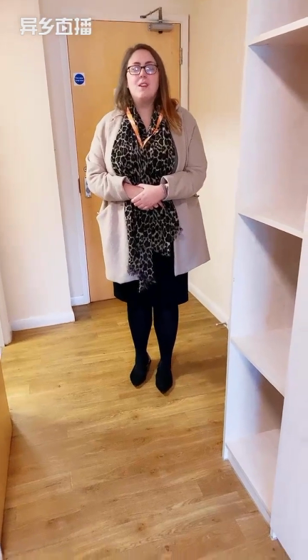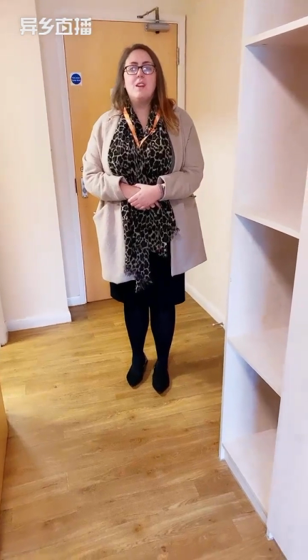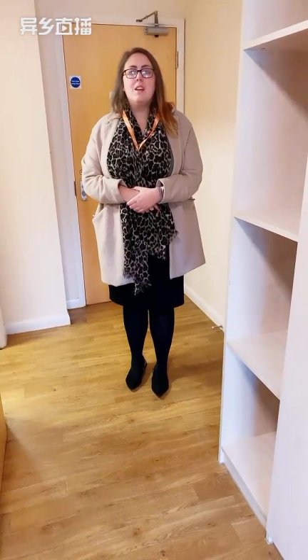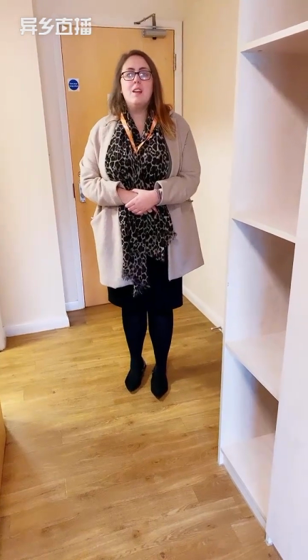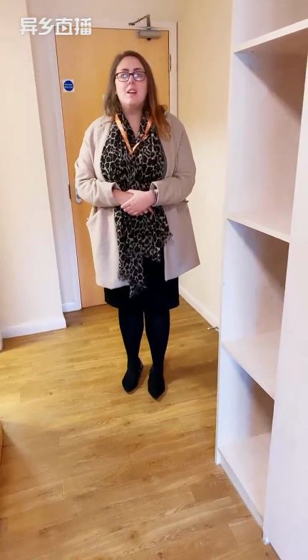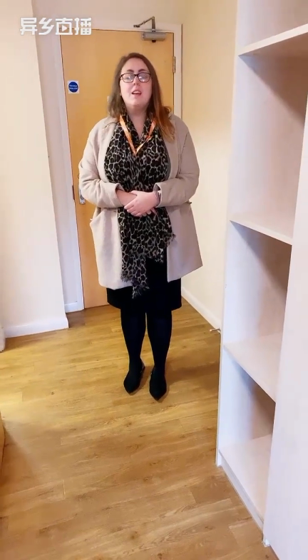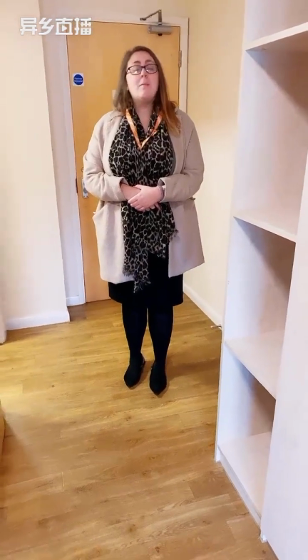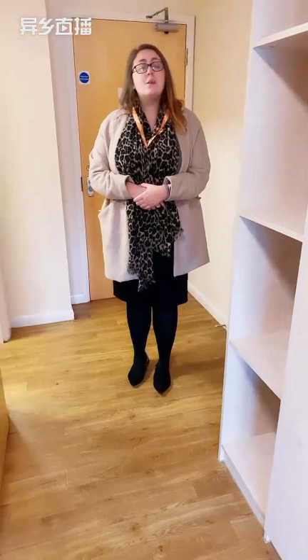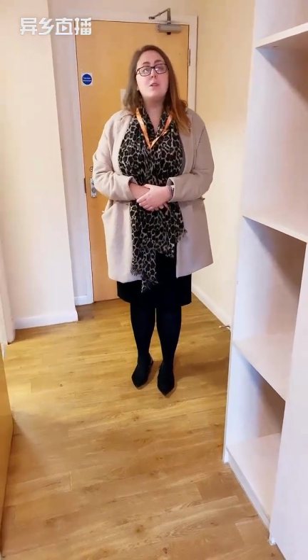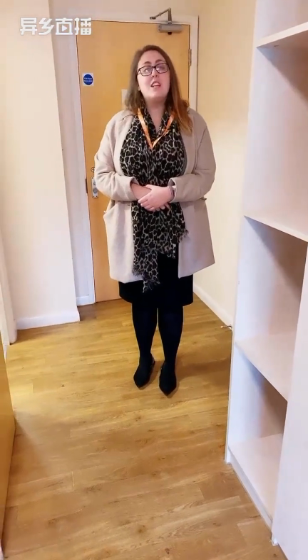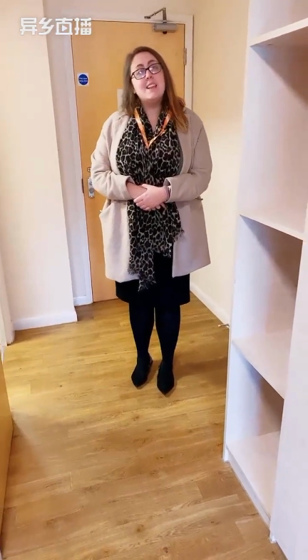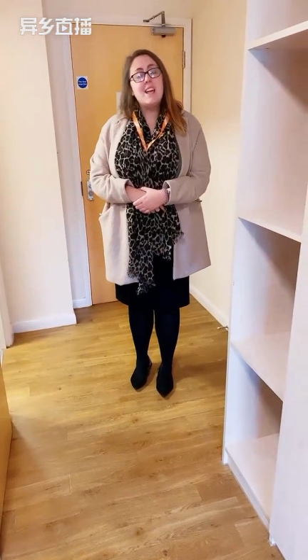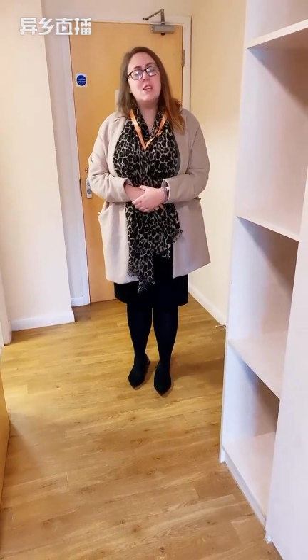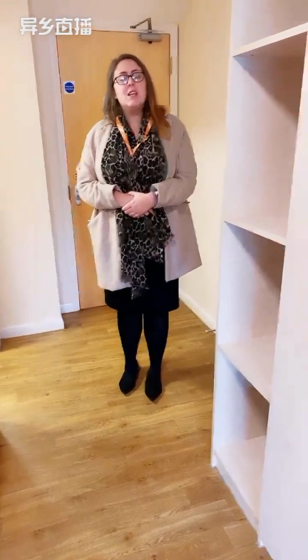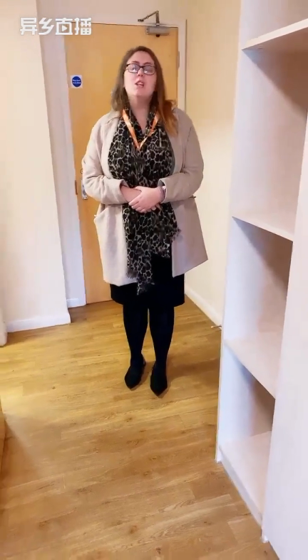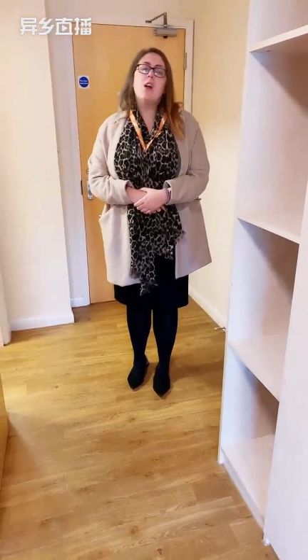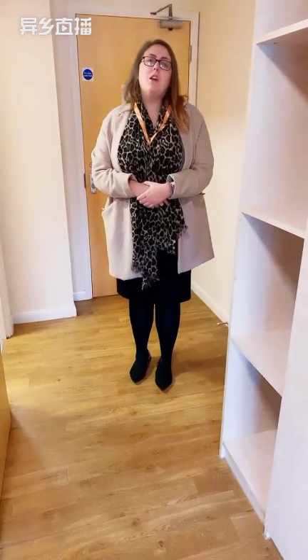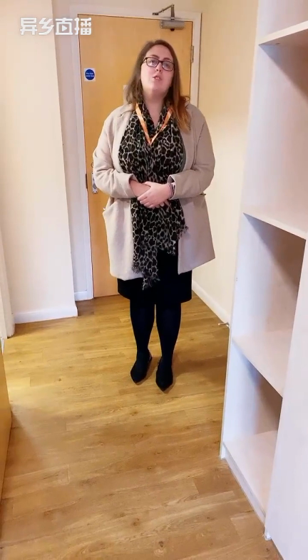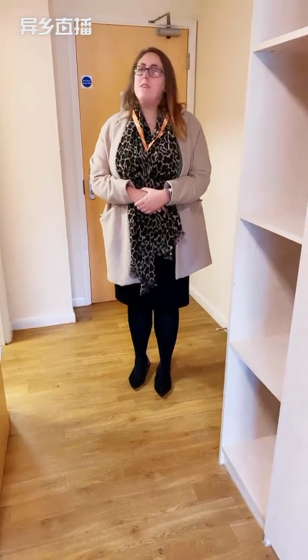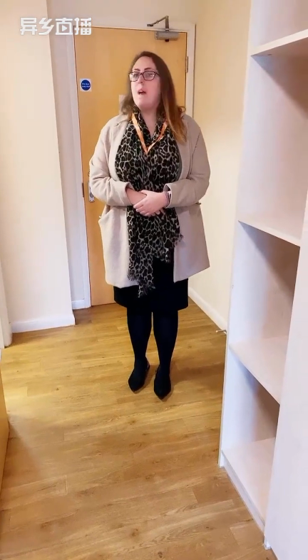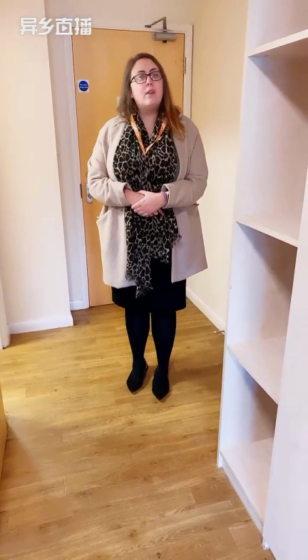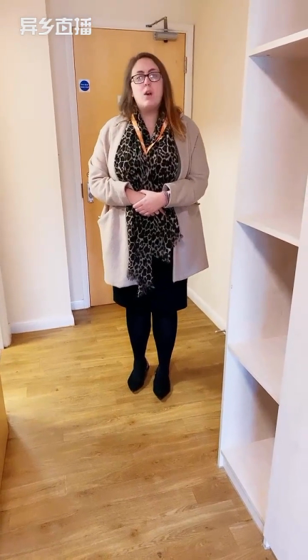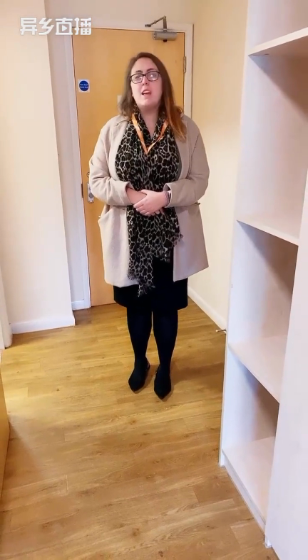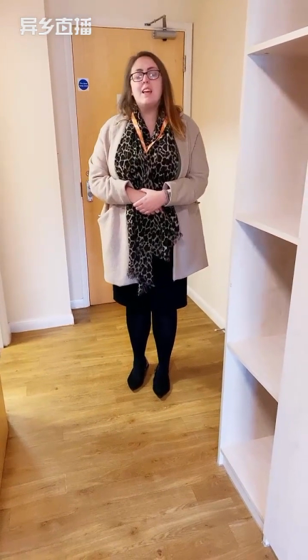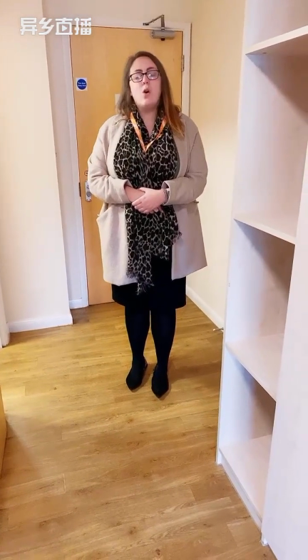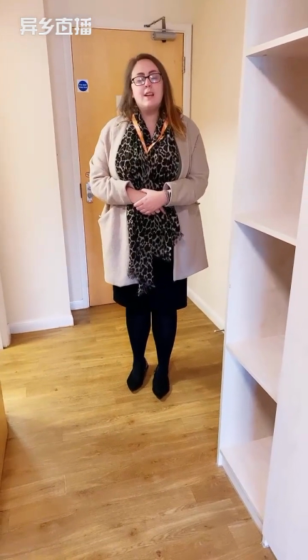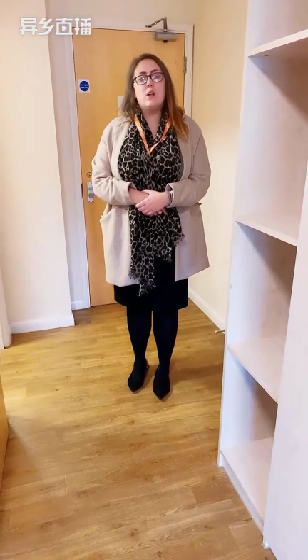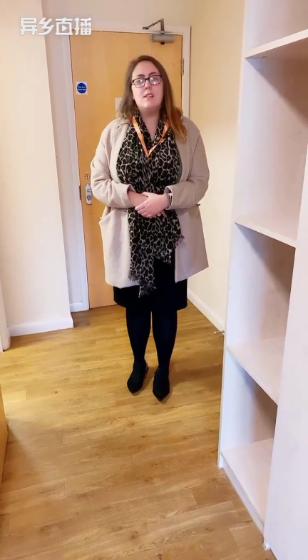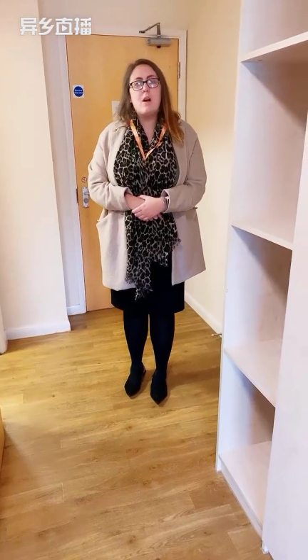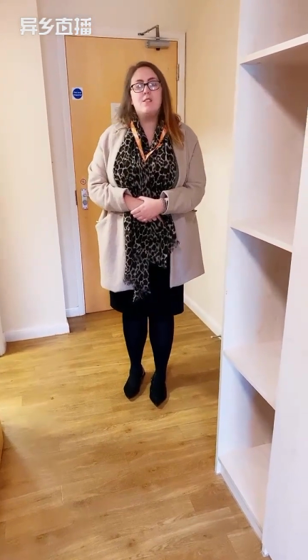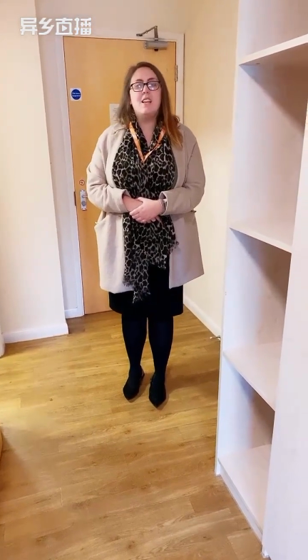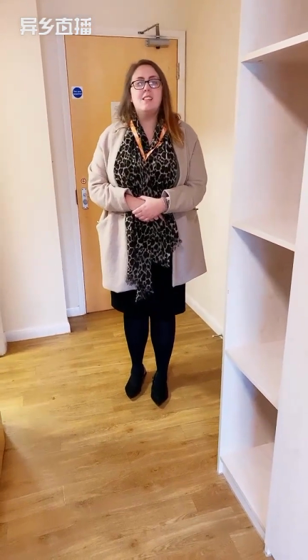There is a washing machine in the kitchen, so you don't have to pay for your washing — it's all included as part of your tenancy.